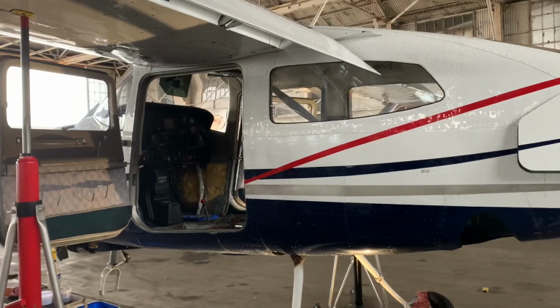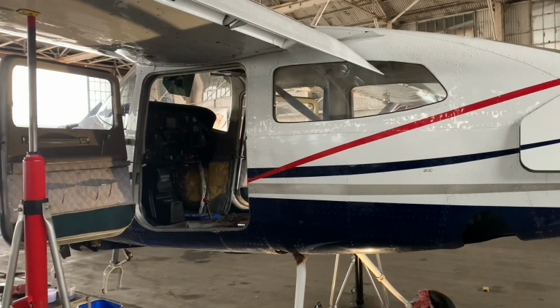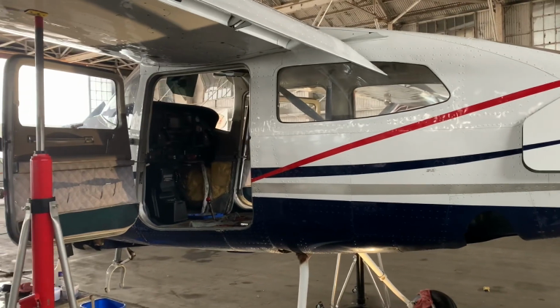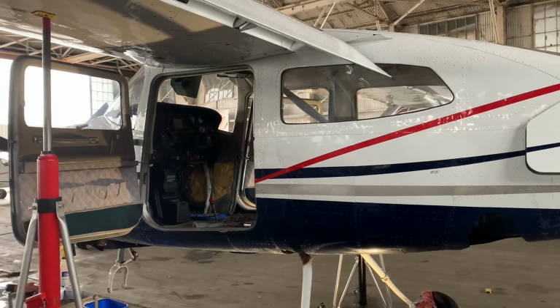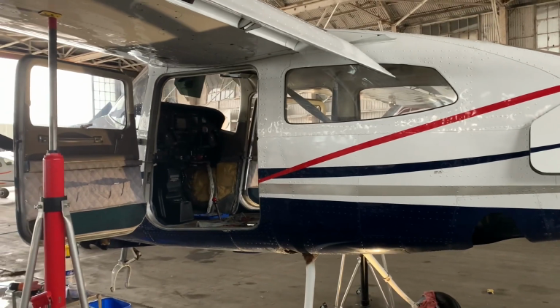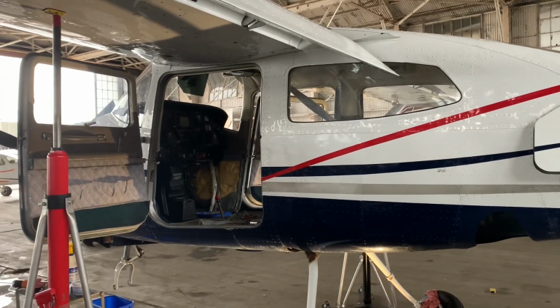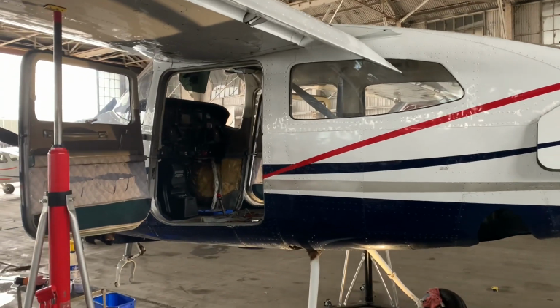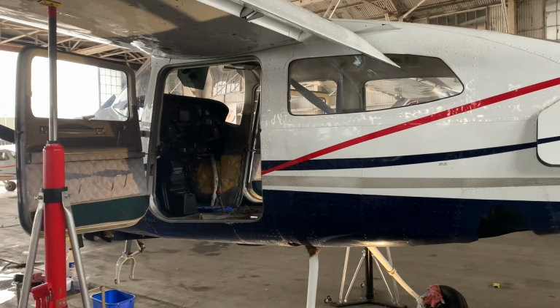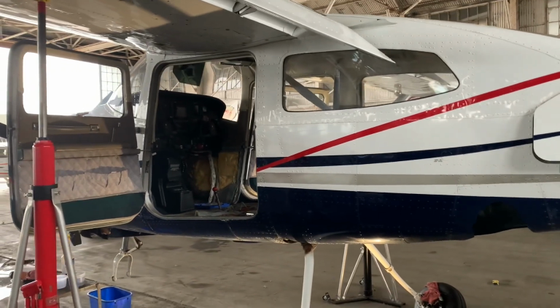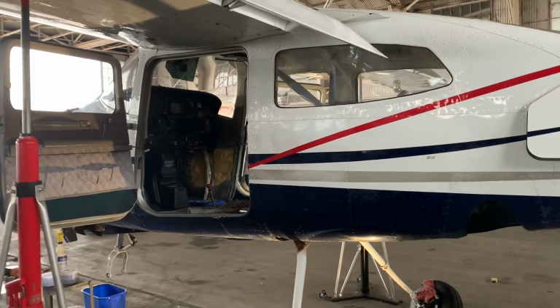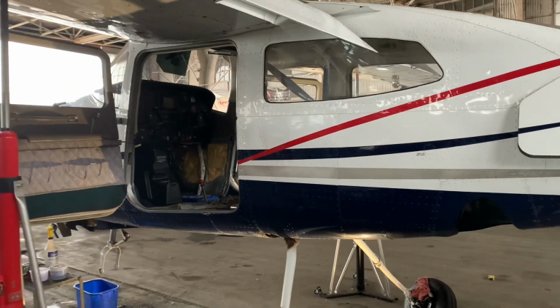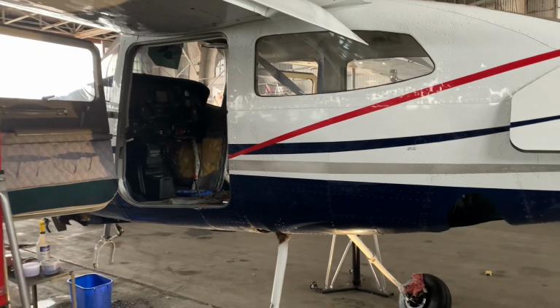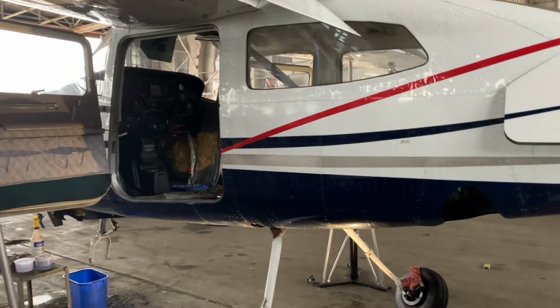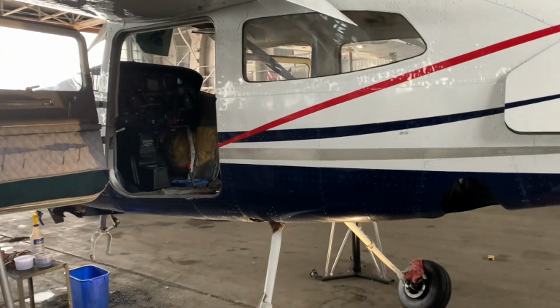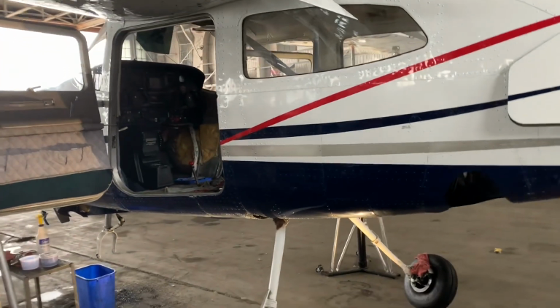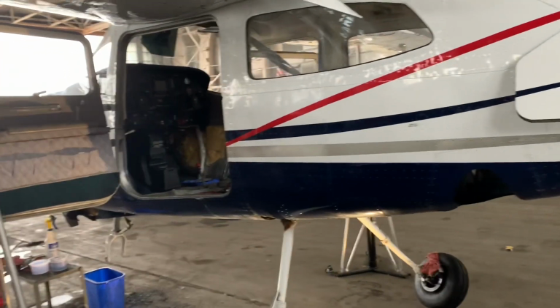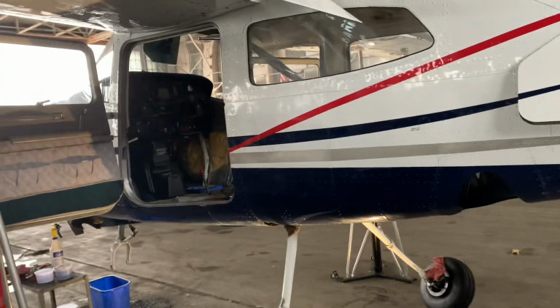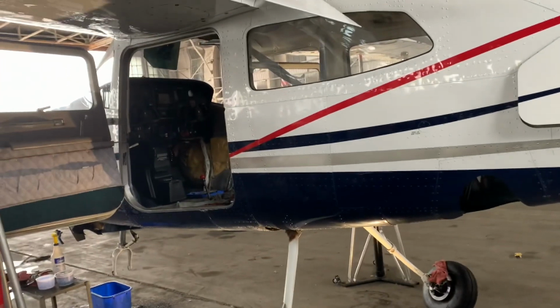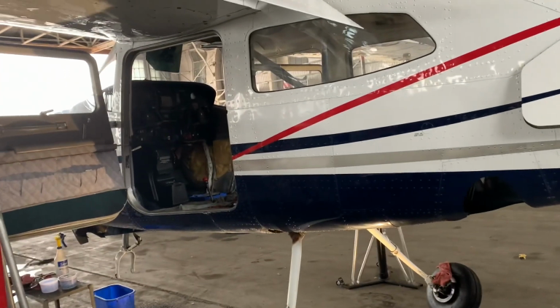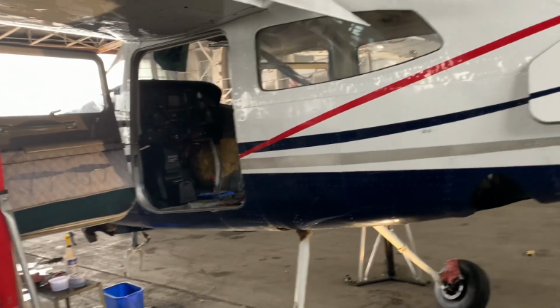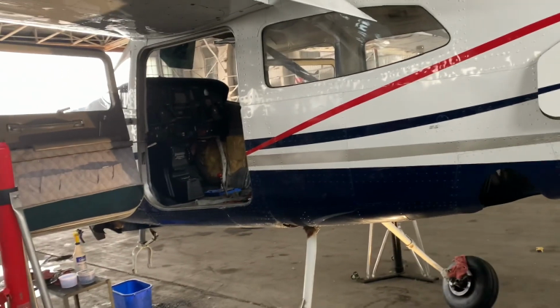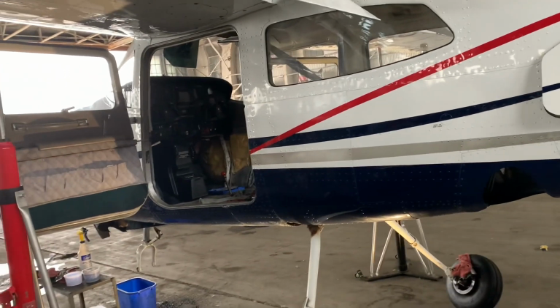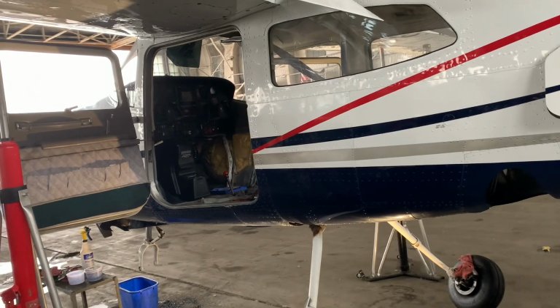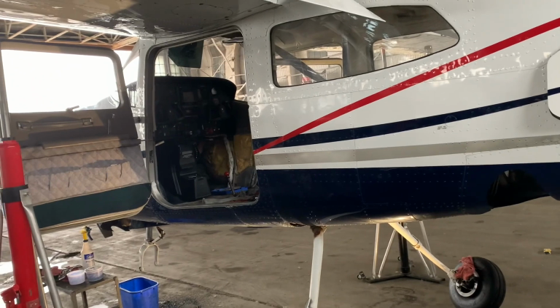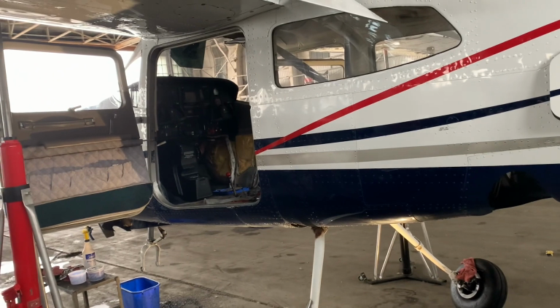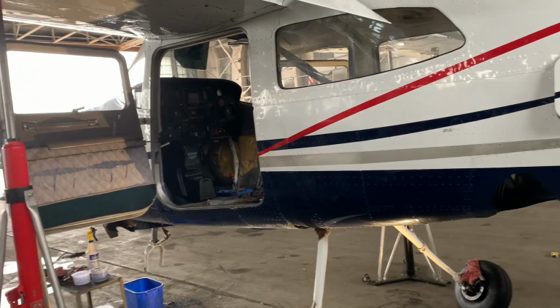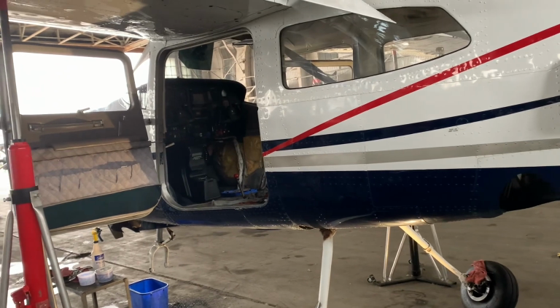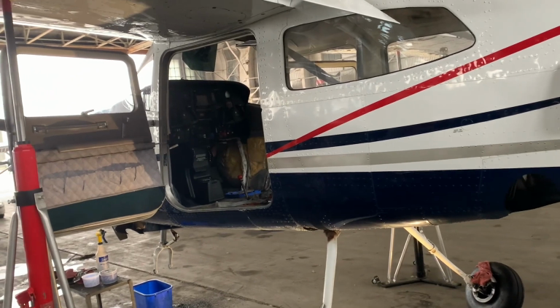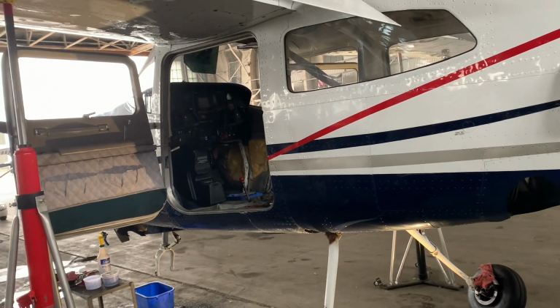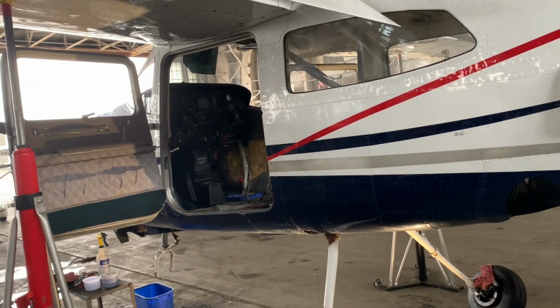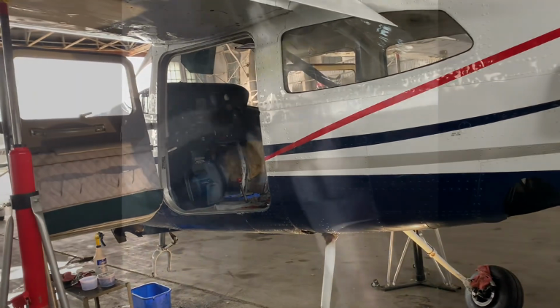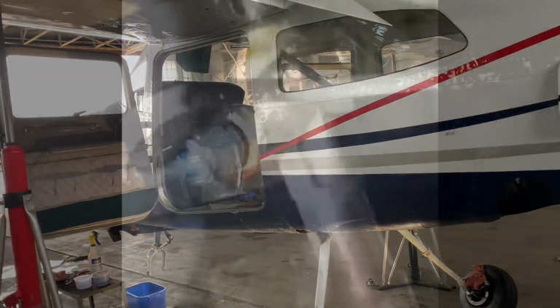We're doing a 100-hour inspection on this 210, and there are quite a few things wrong with it that we would like to share with you guys.